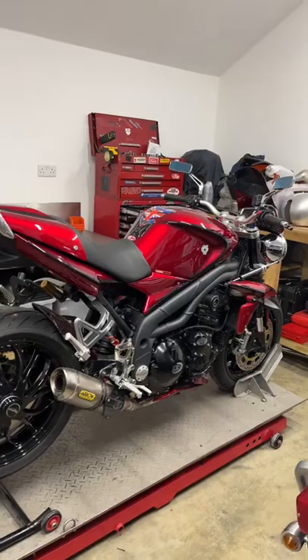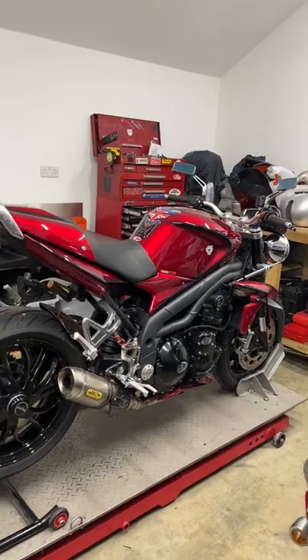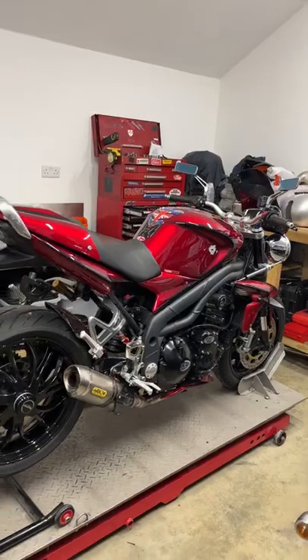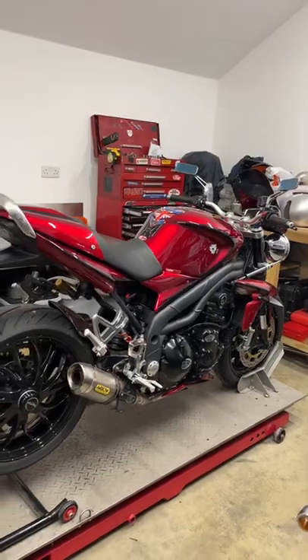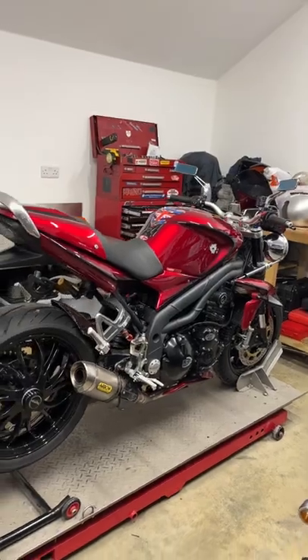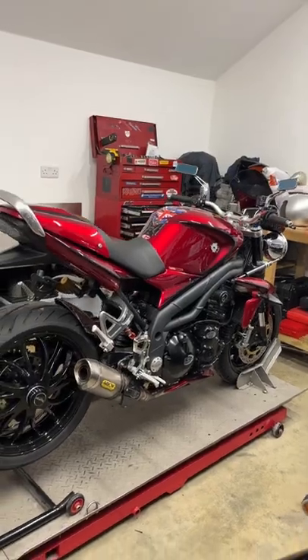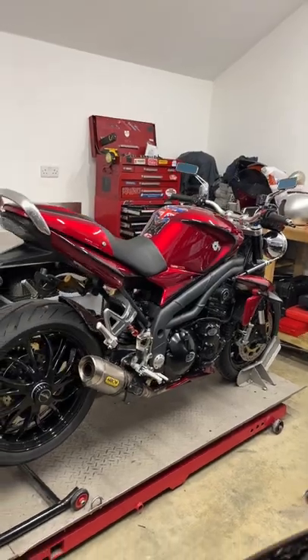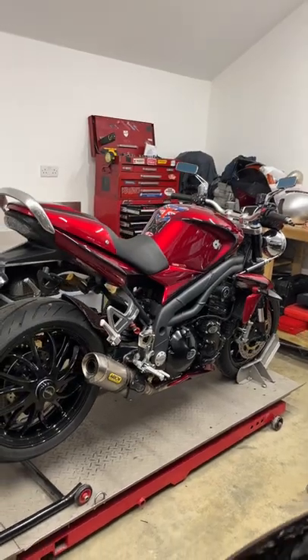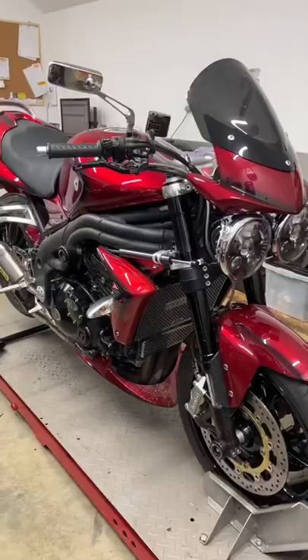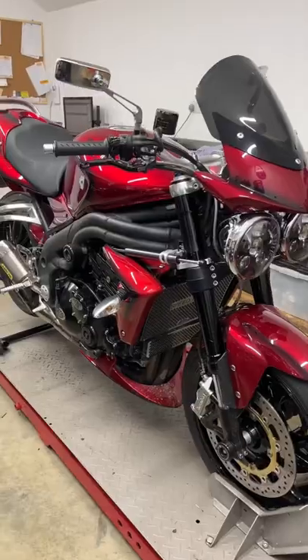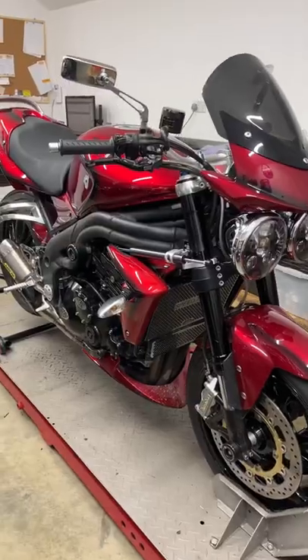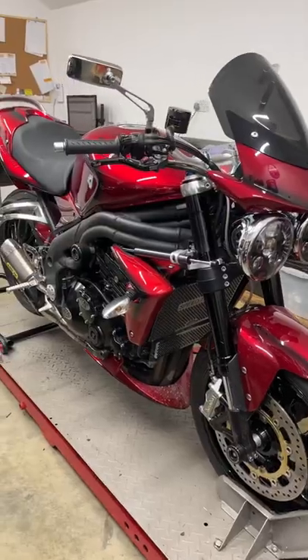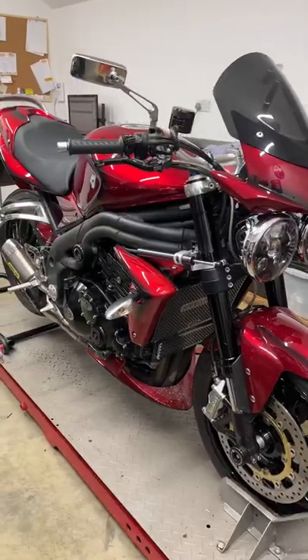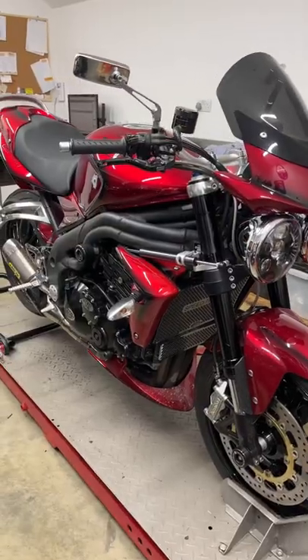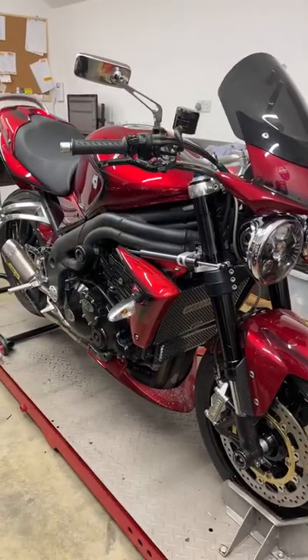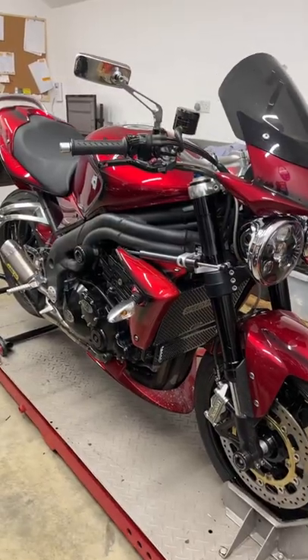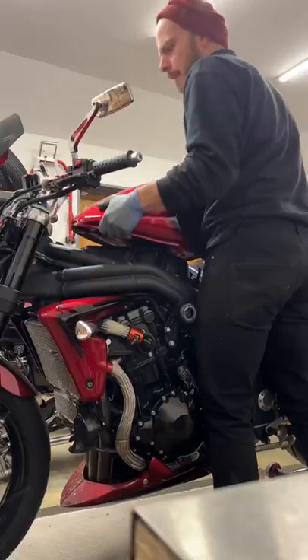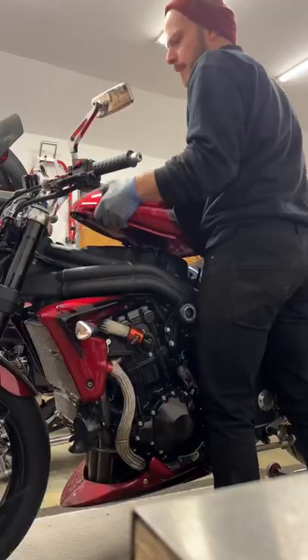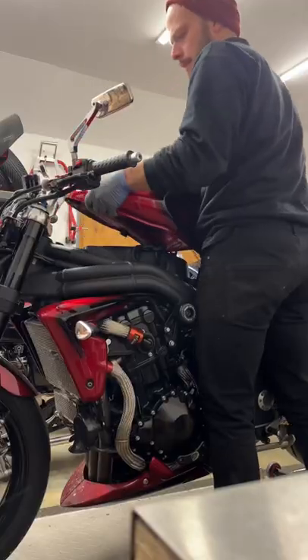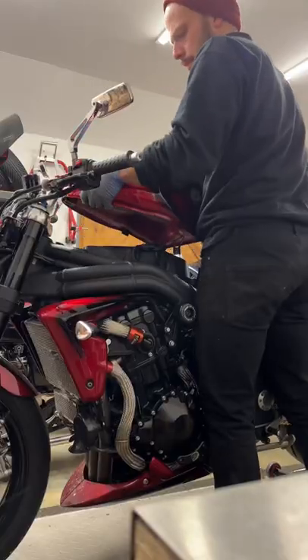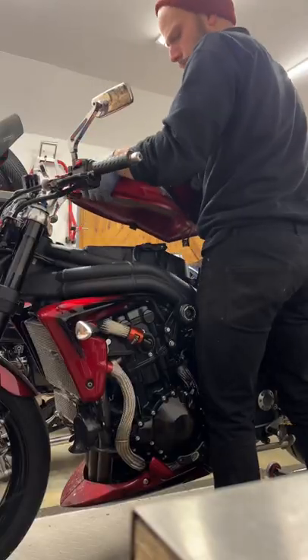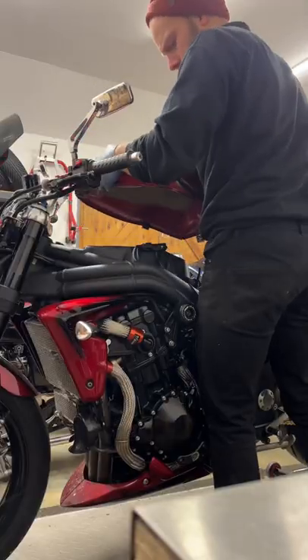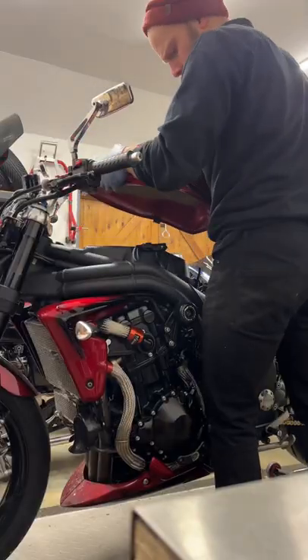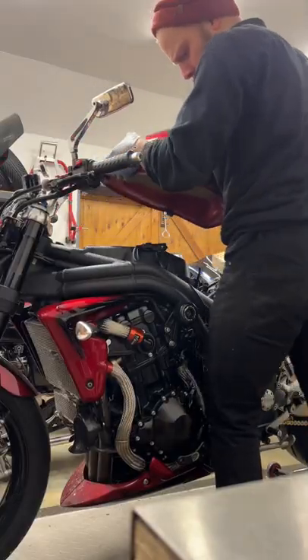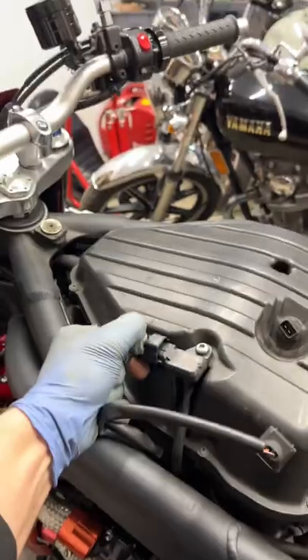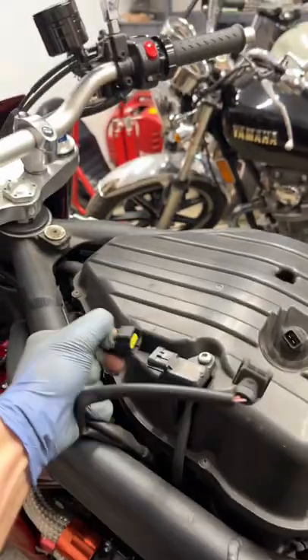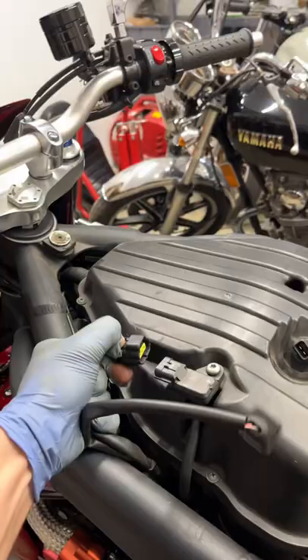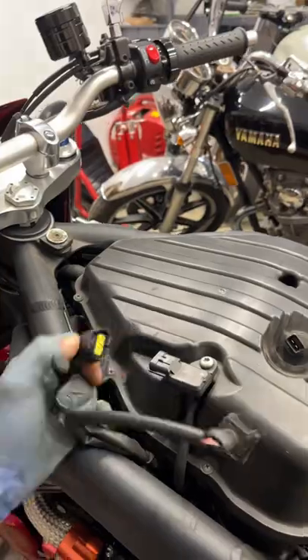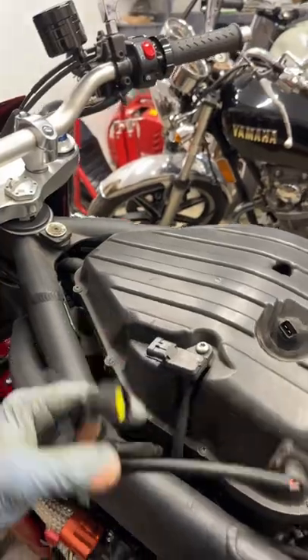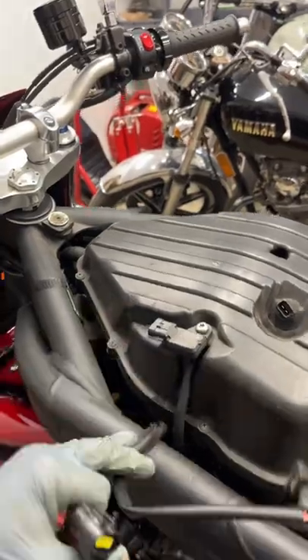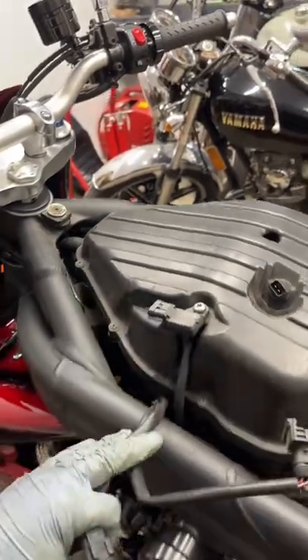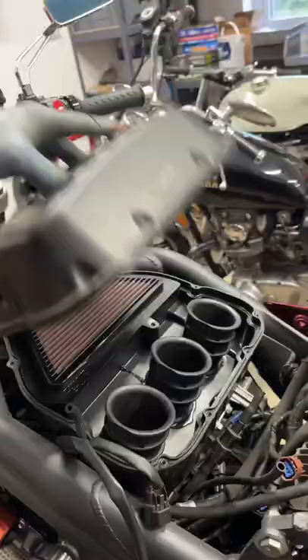Have you ever wondered what it takes to check a set of valve clearances? Well, on the bench today I've got a Triumph Speed Triple that's in for just that.